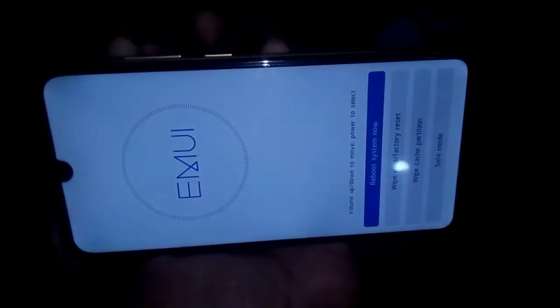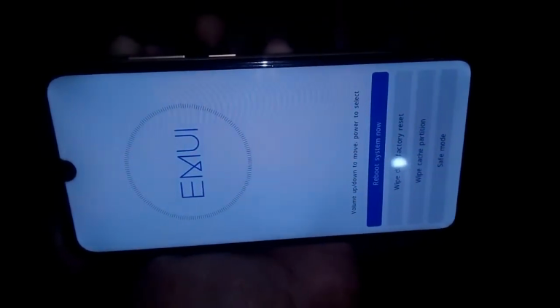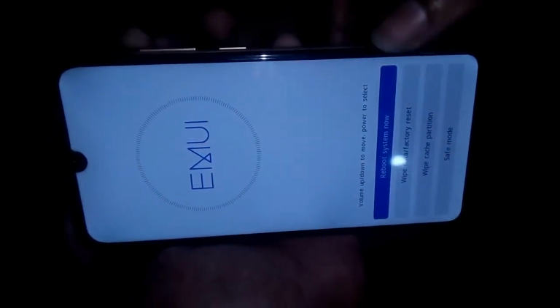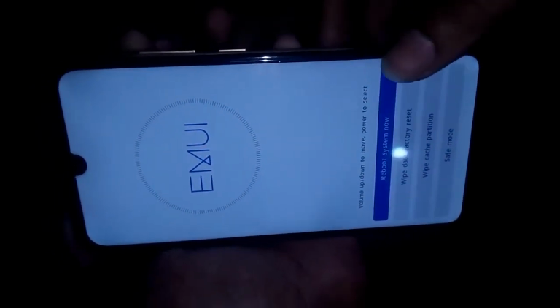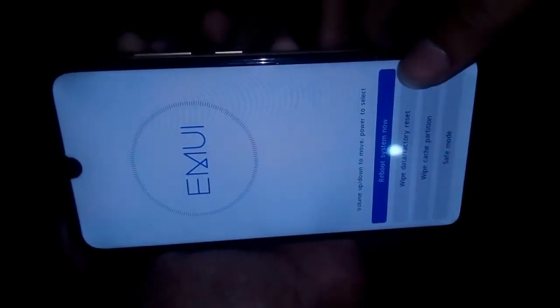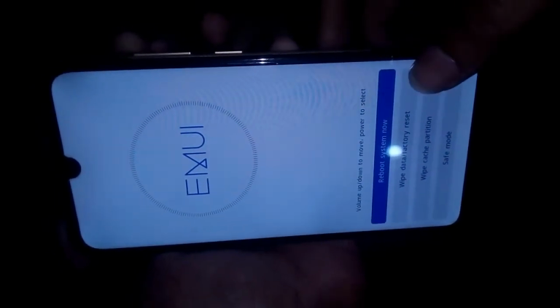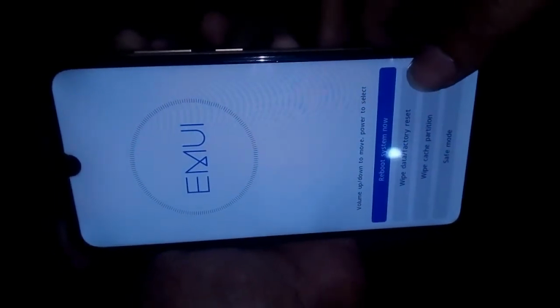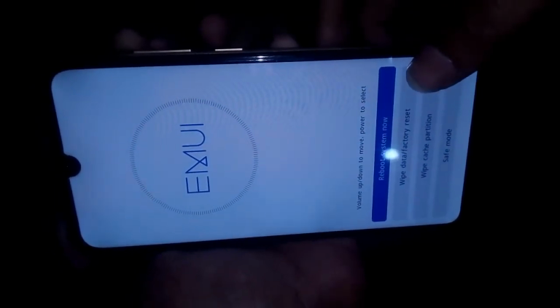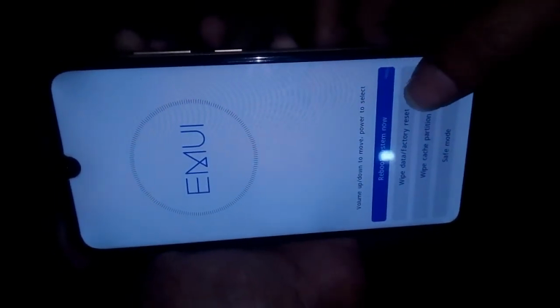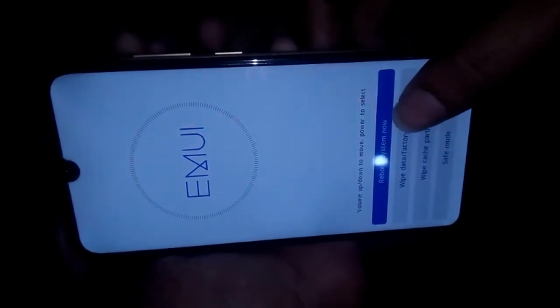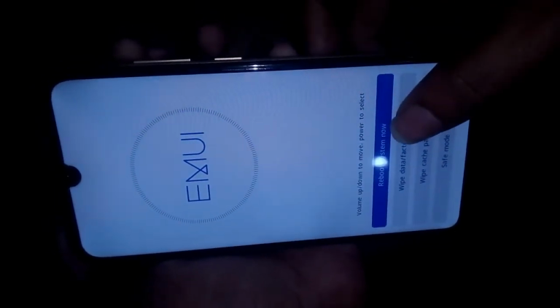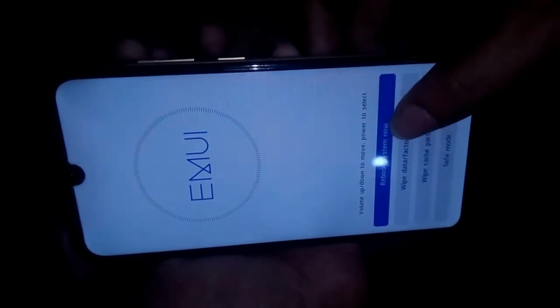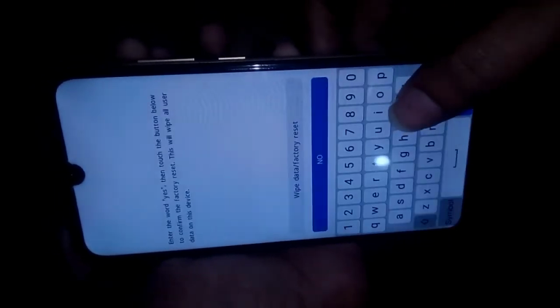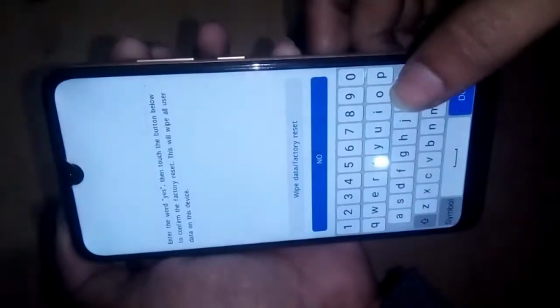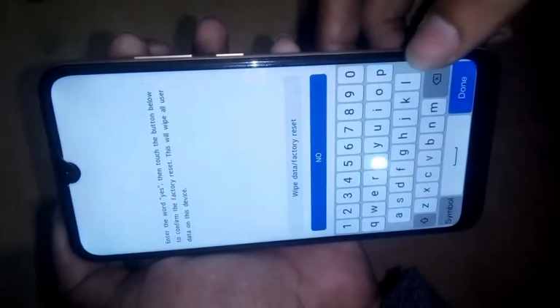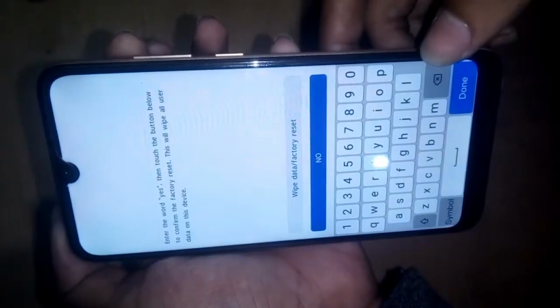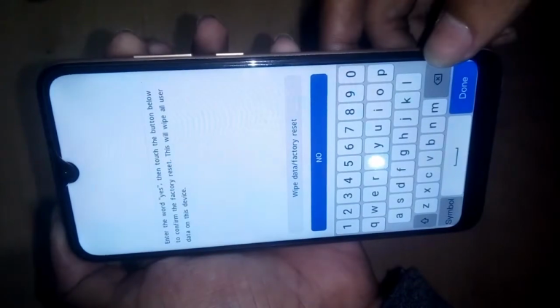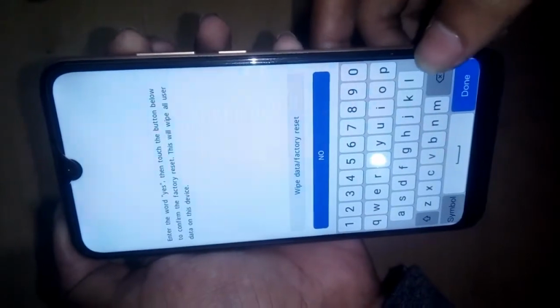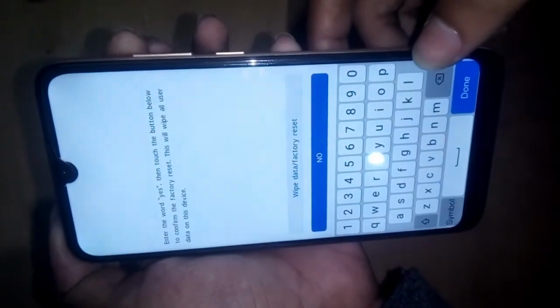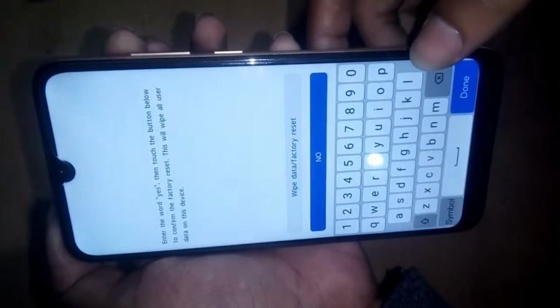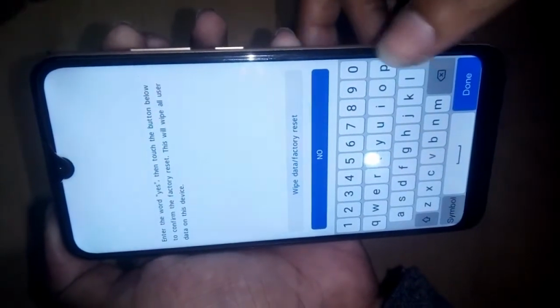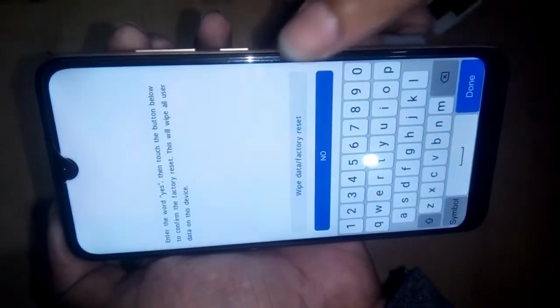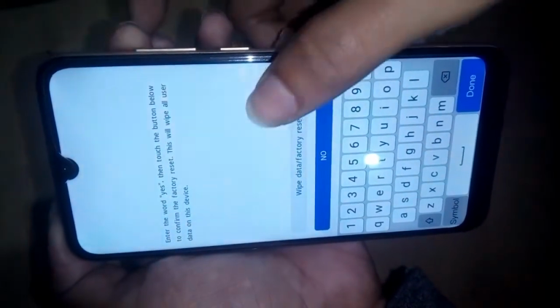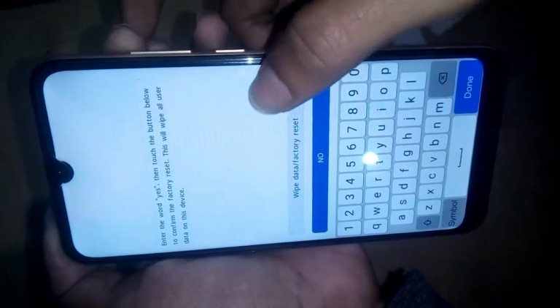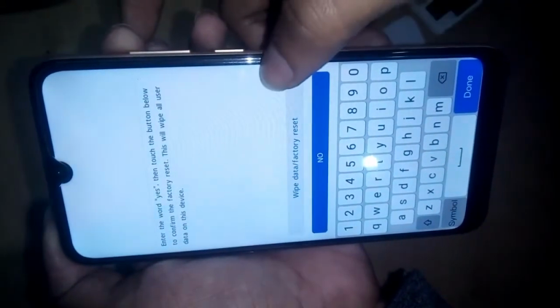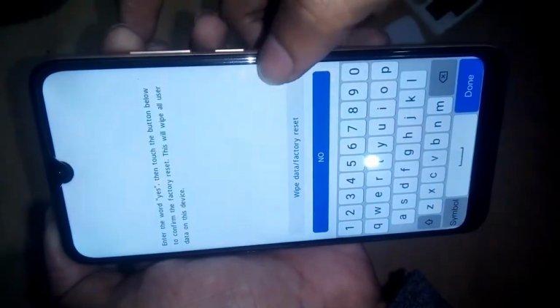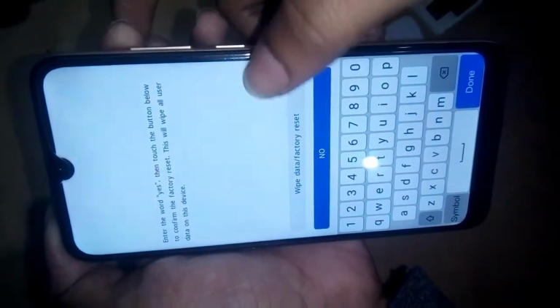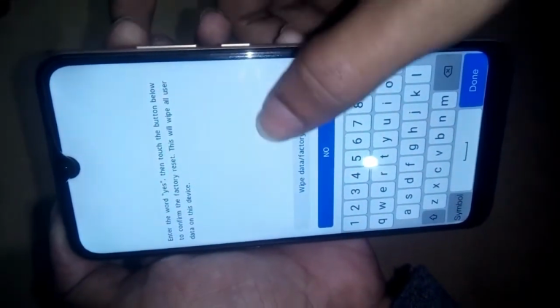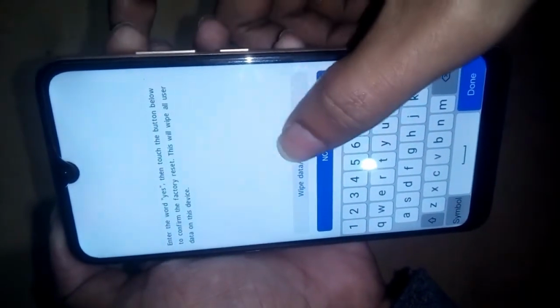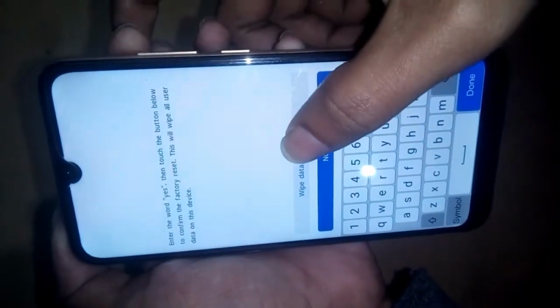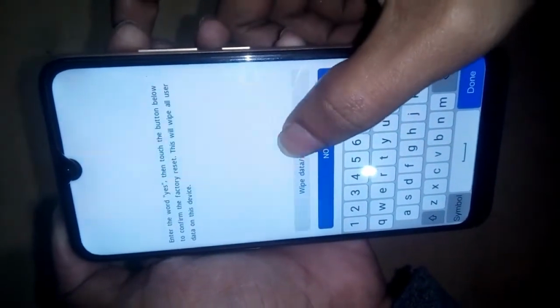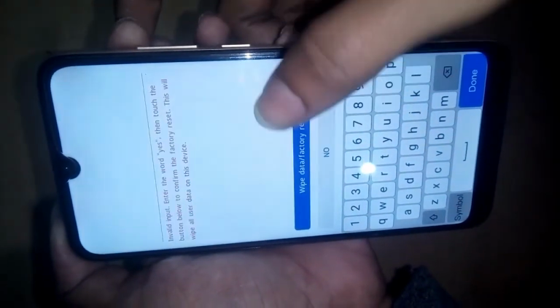Select 'Wipe data / factory reset' and go into wipe data factory reset and press it.